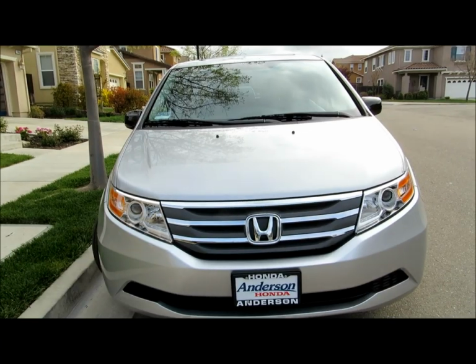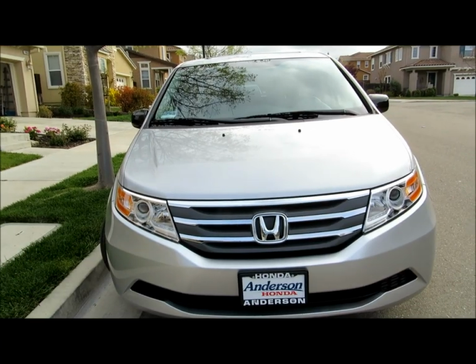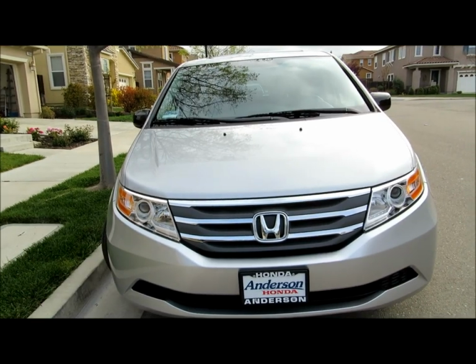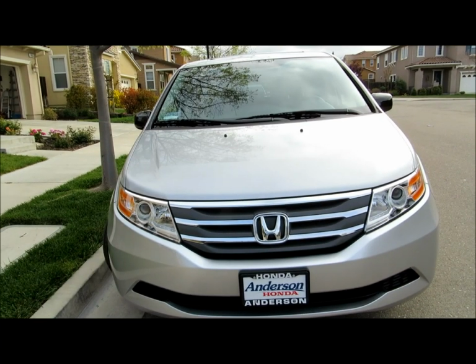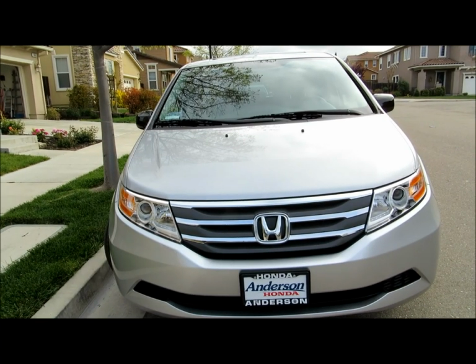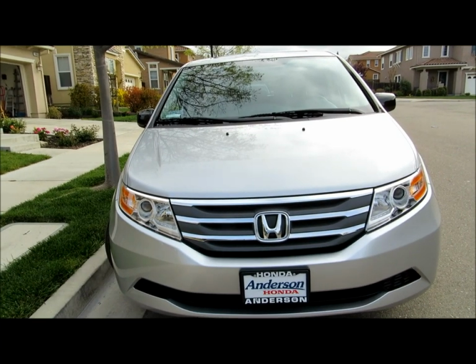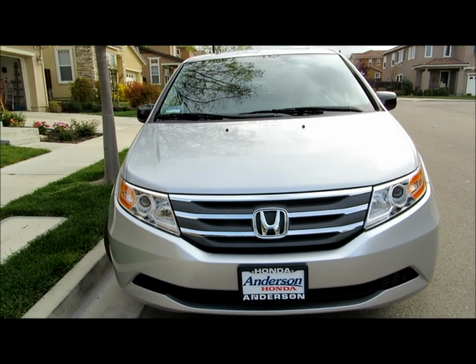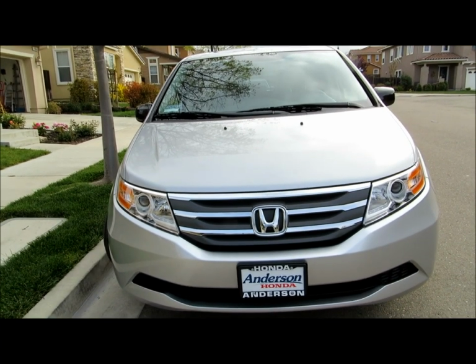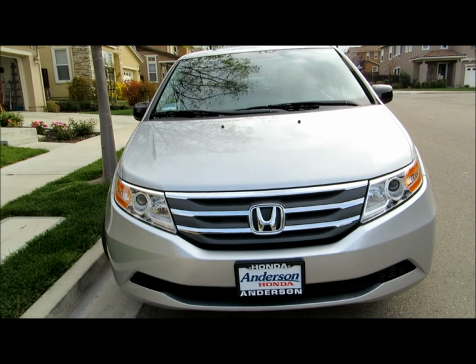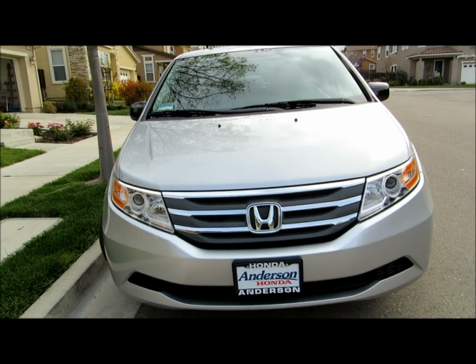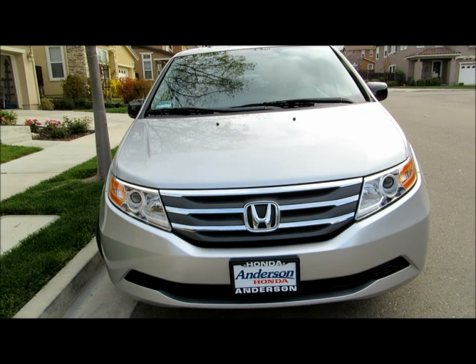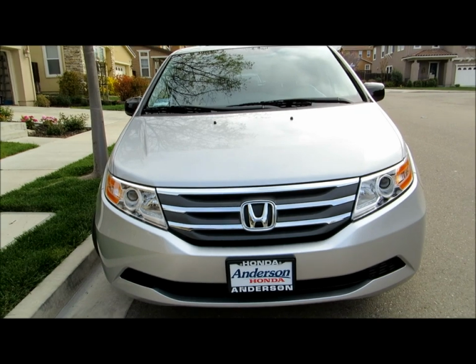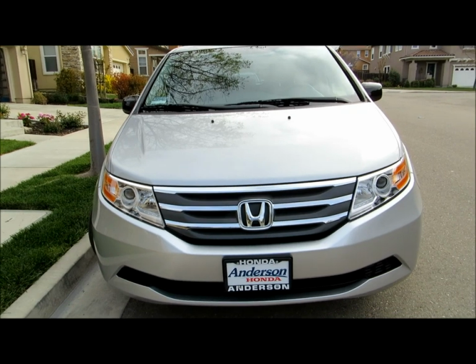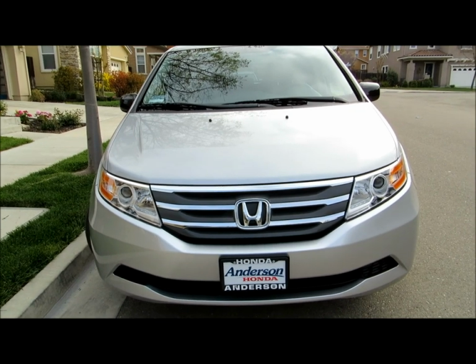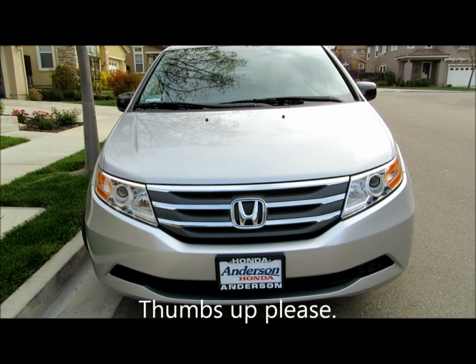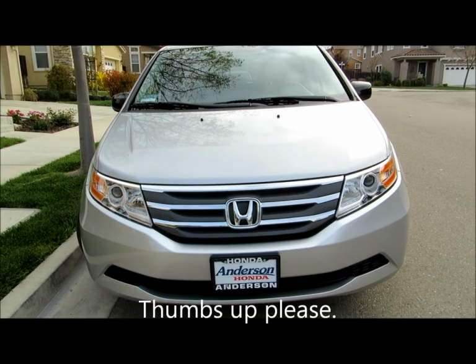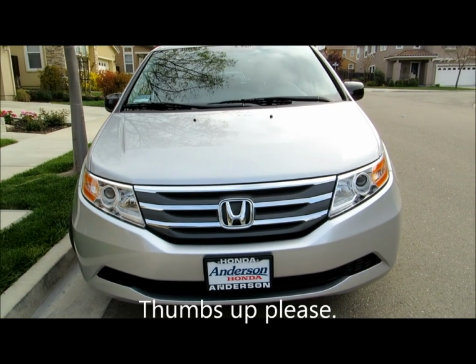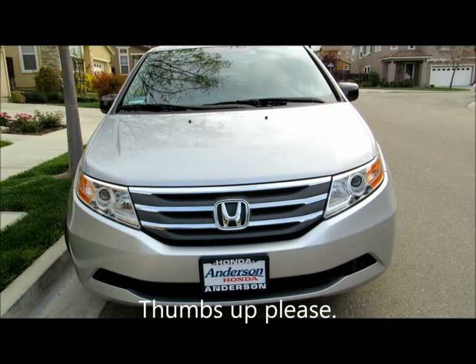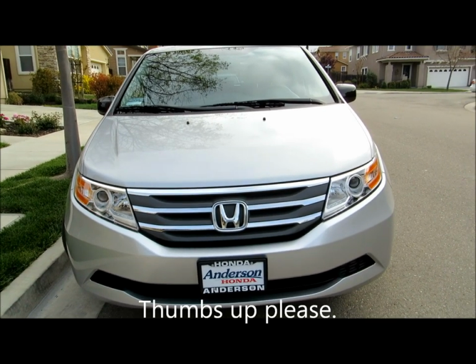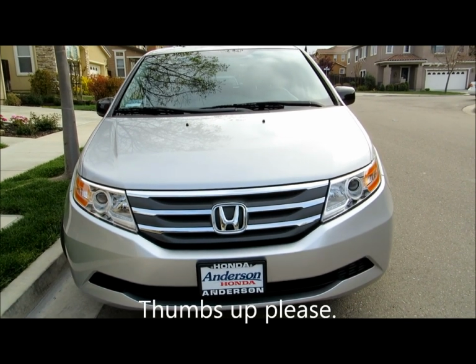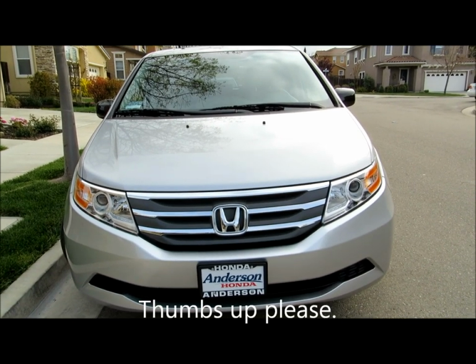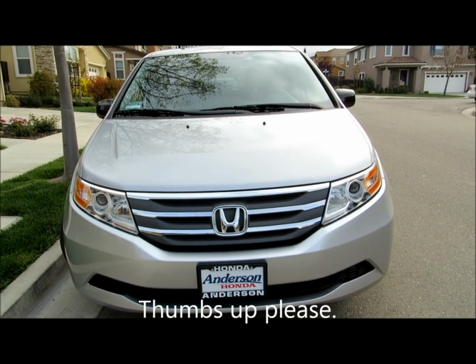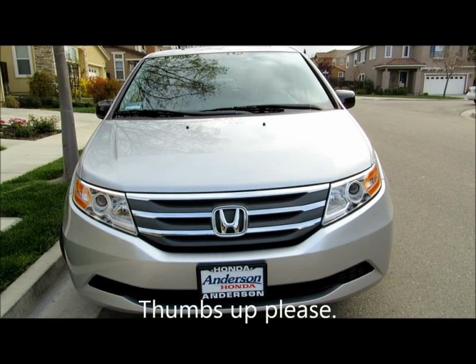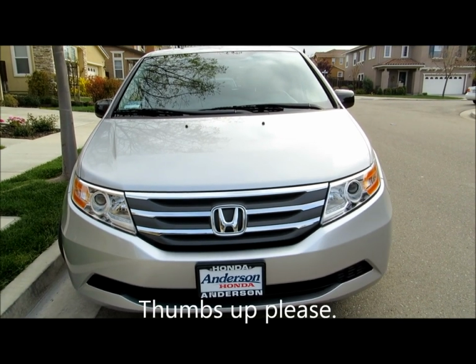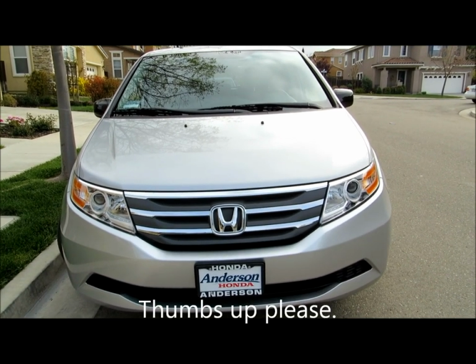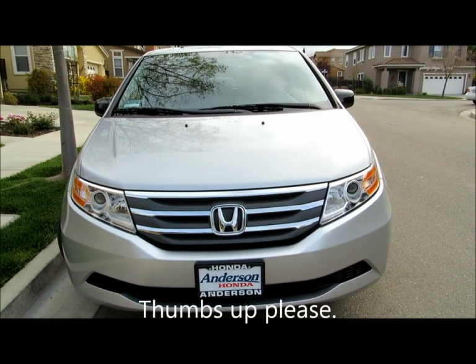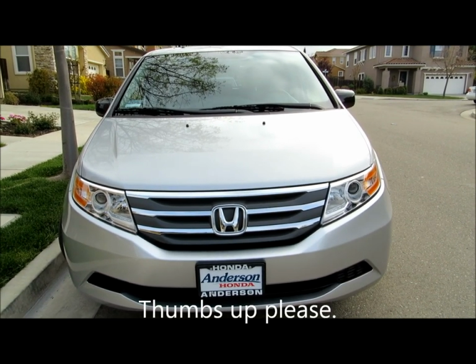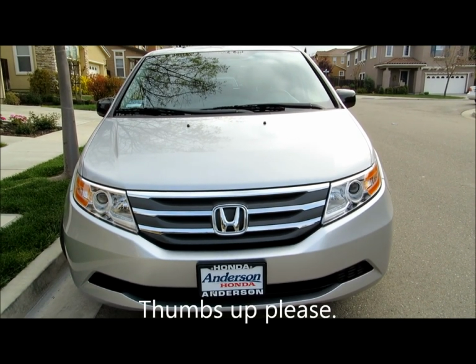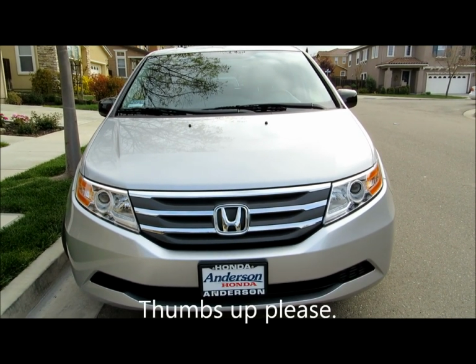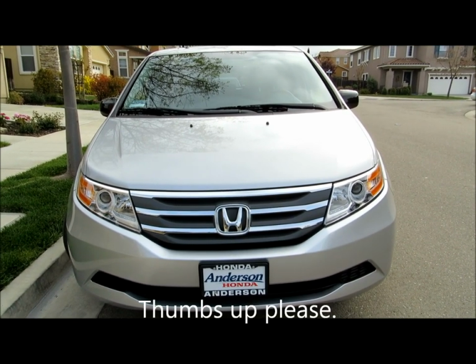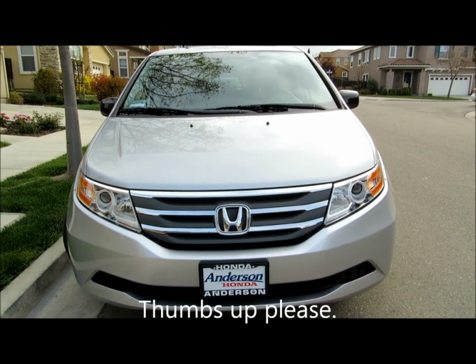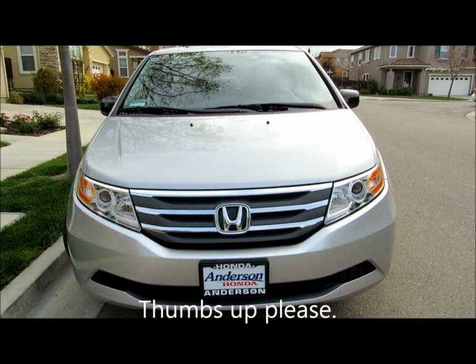There you have it — this is a great tour of the 2013 Honda Odyssey EXL model.